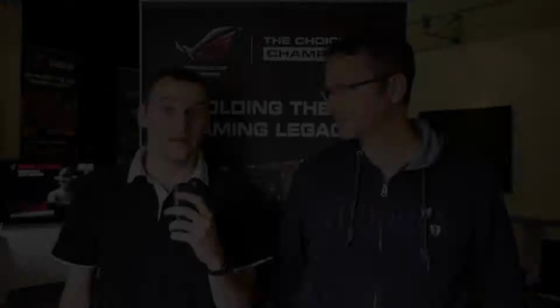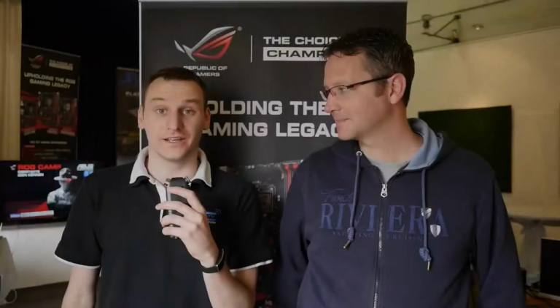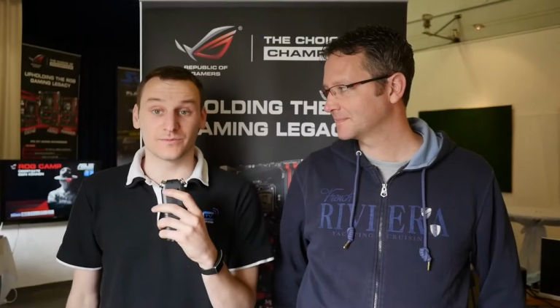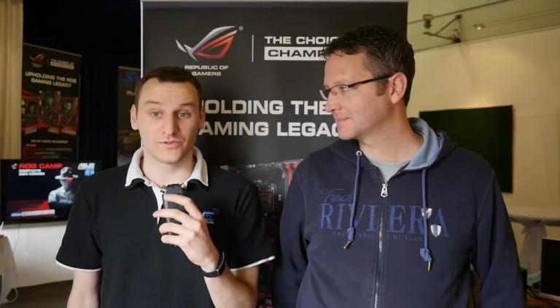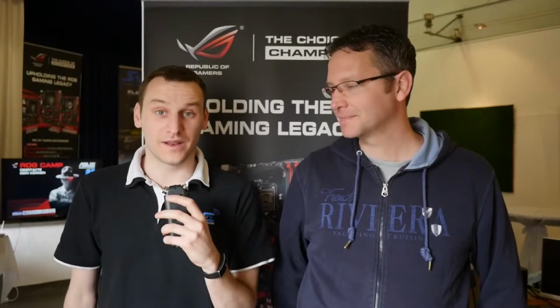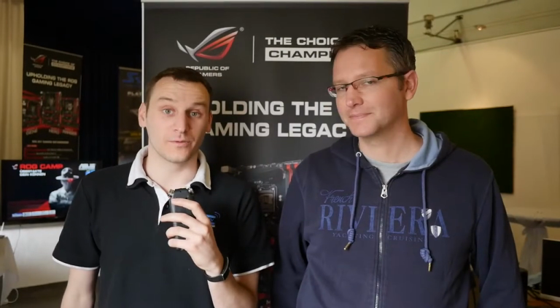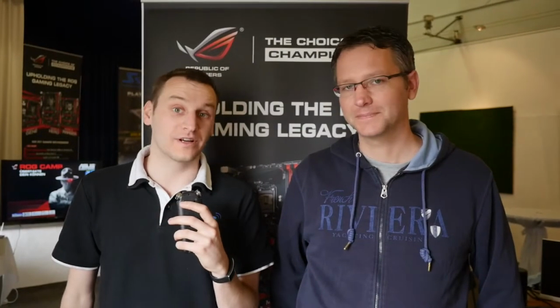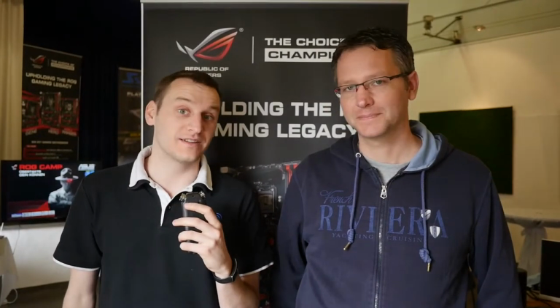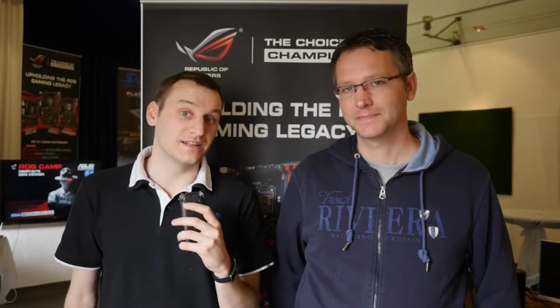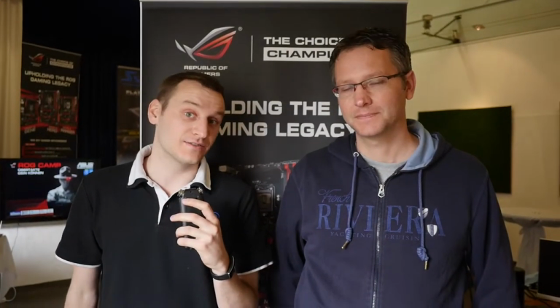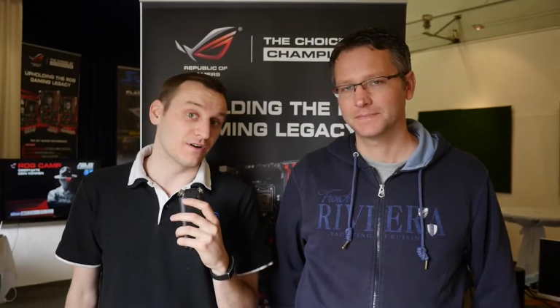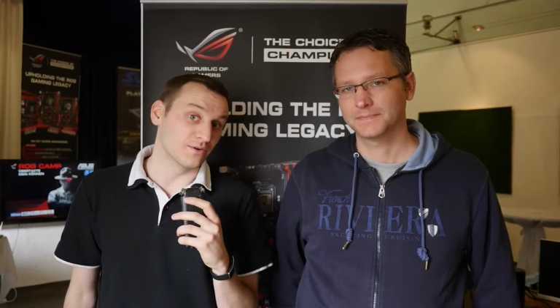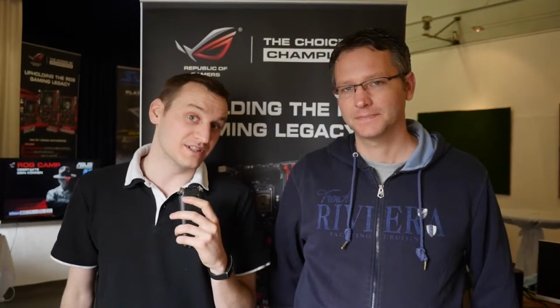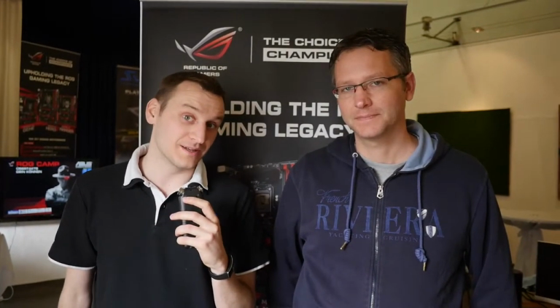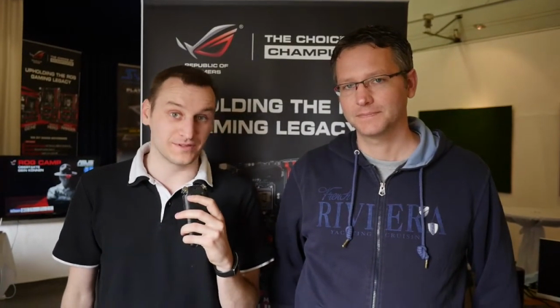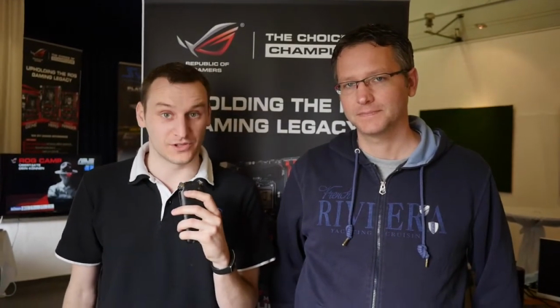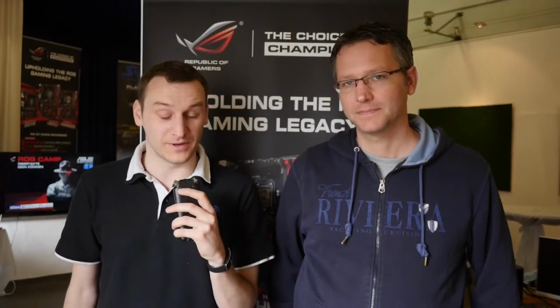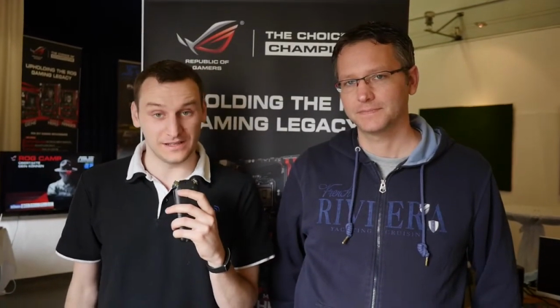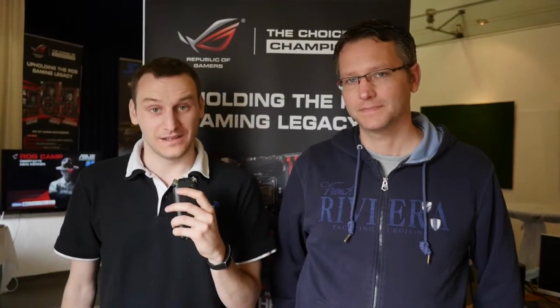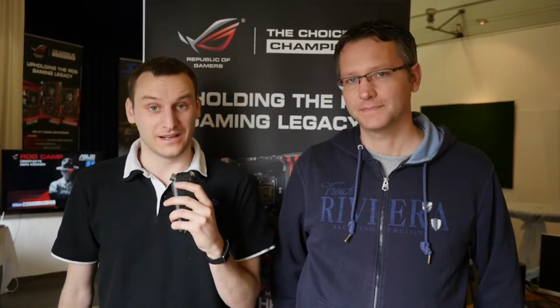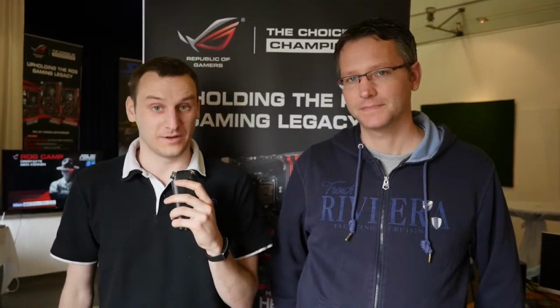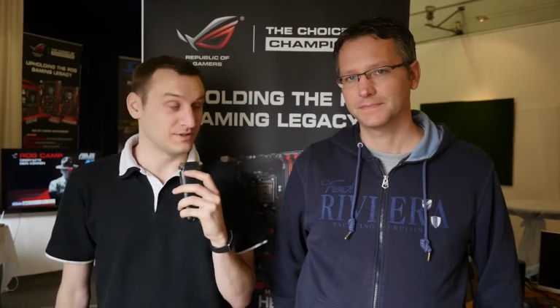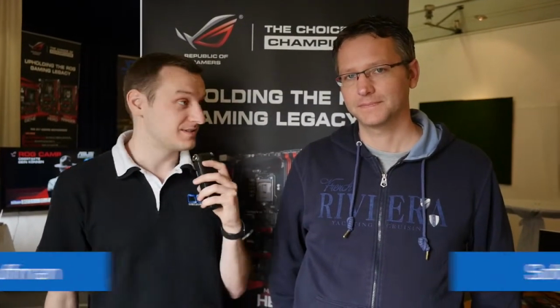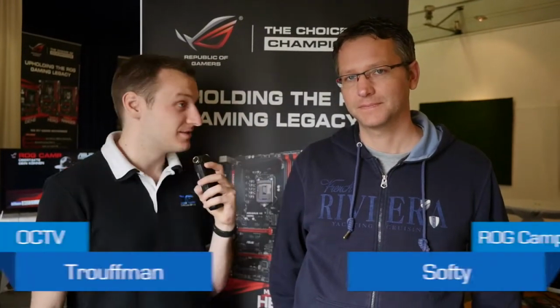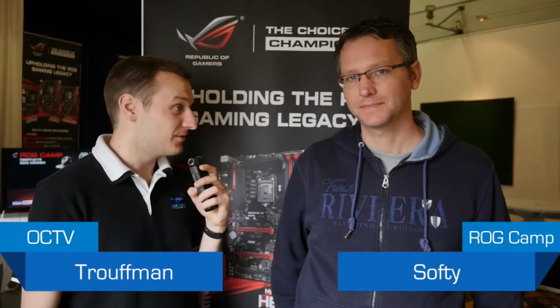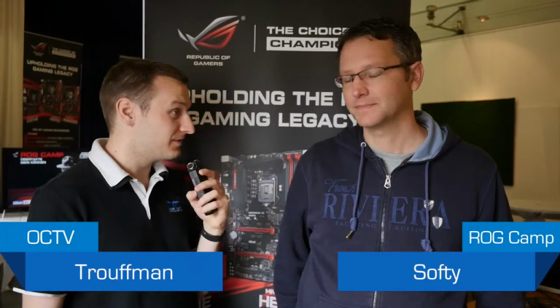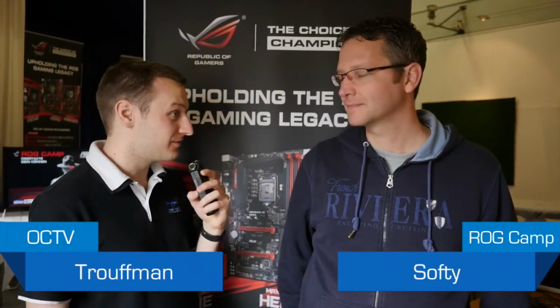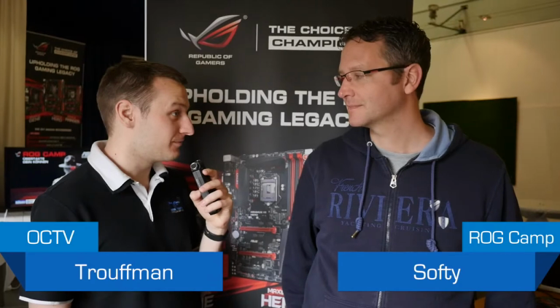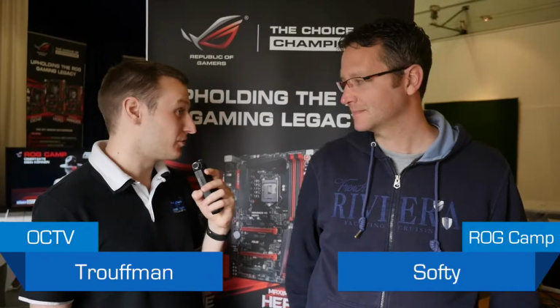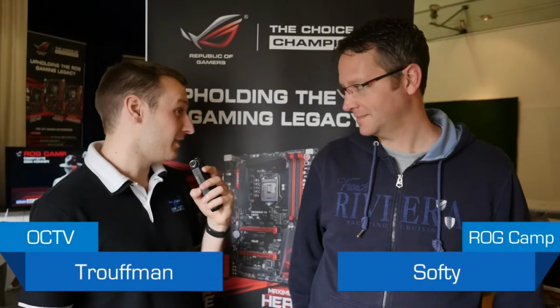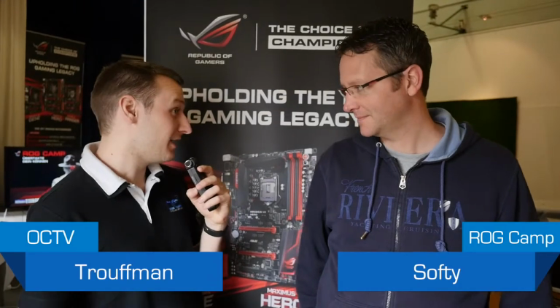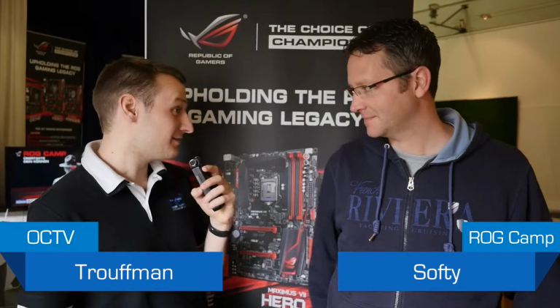Hey guys, I'm Trufman and we're here at the ASUS ROG camp in Germany, and I'm here with Softy from Germany I guess.